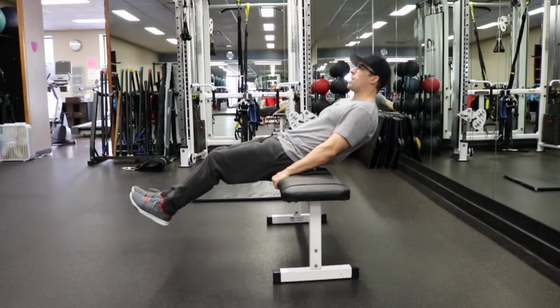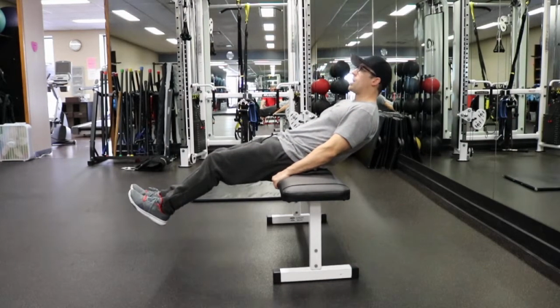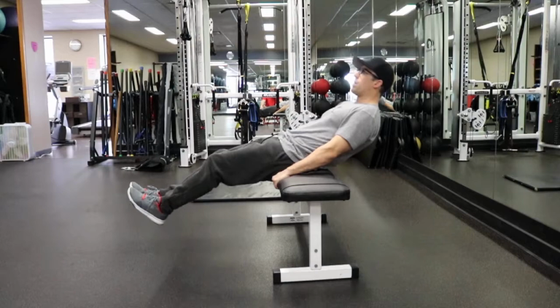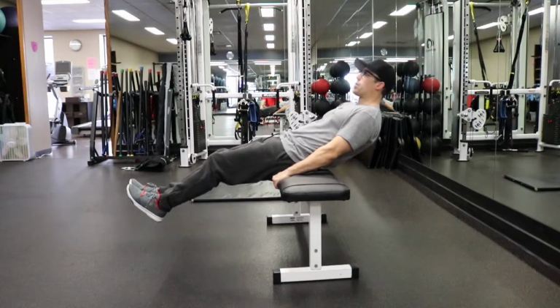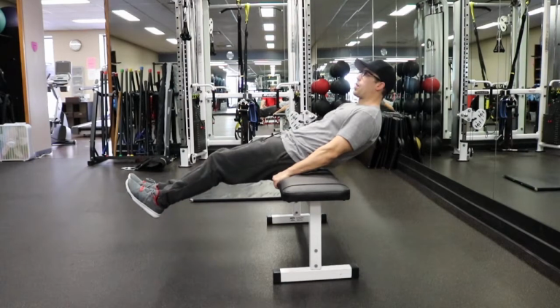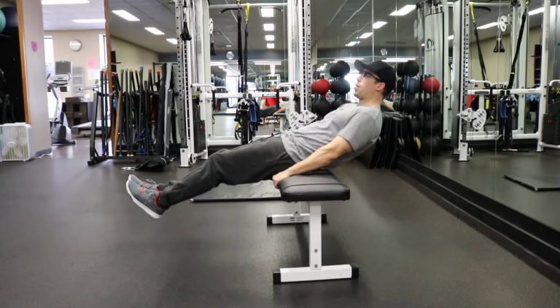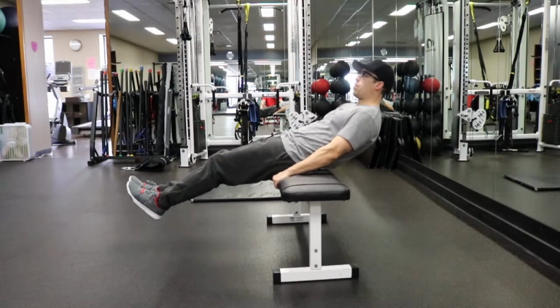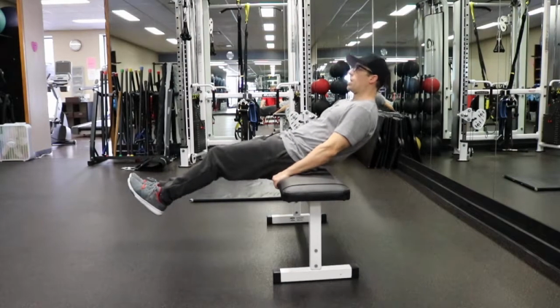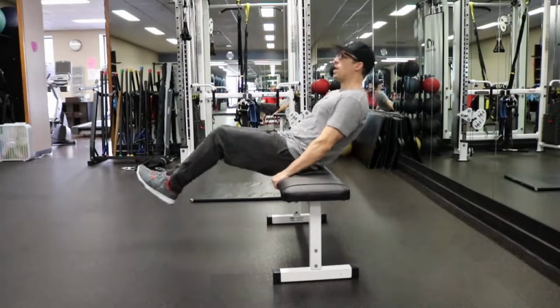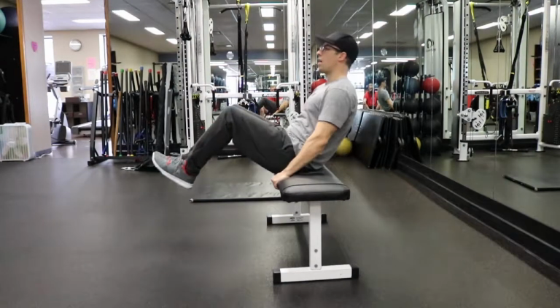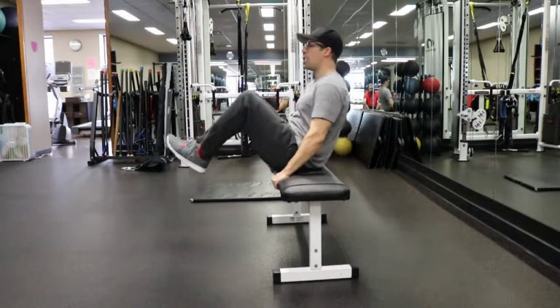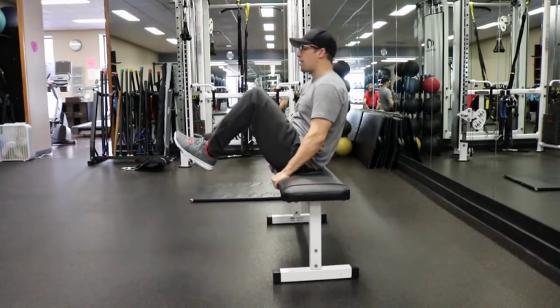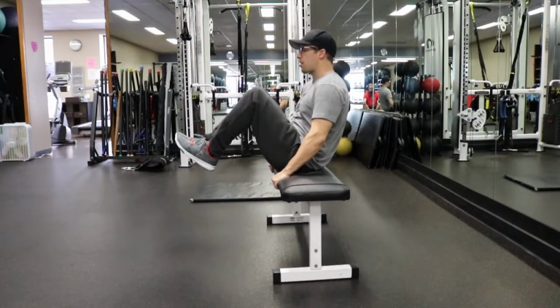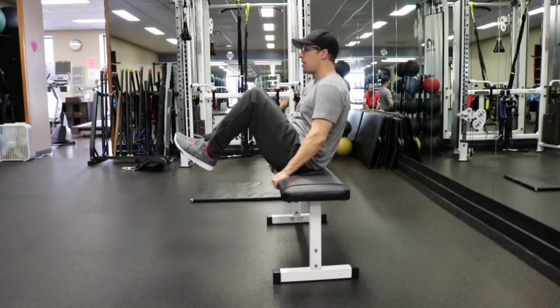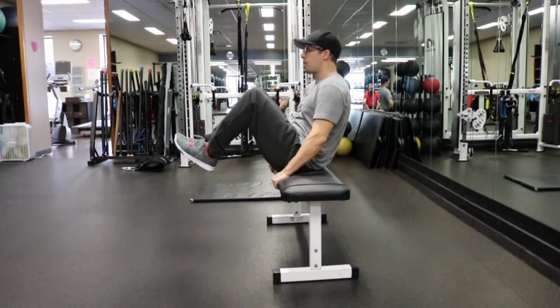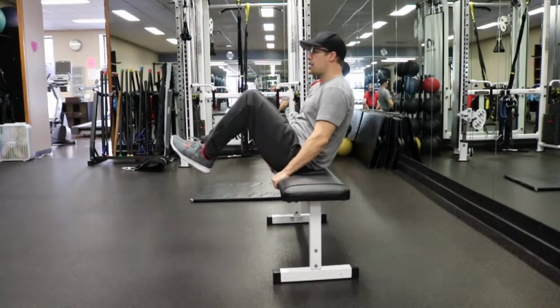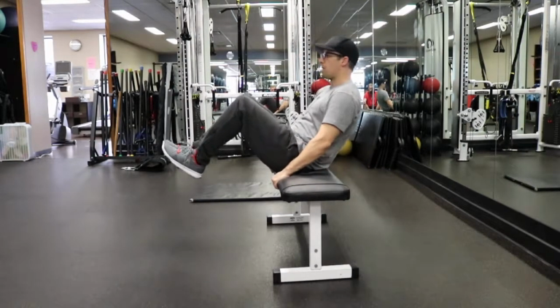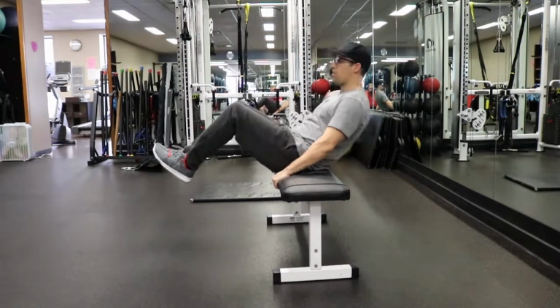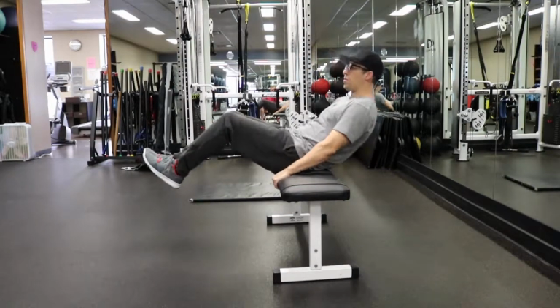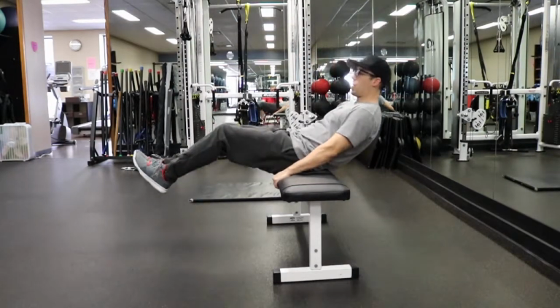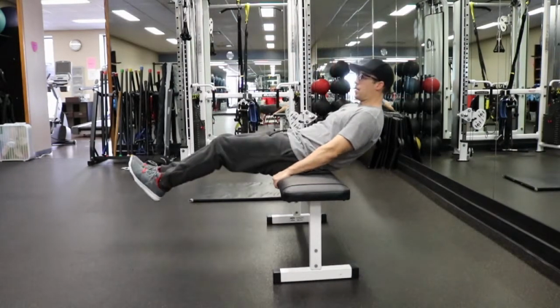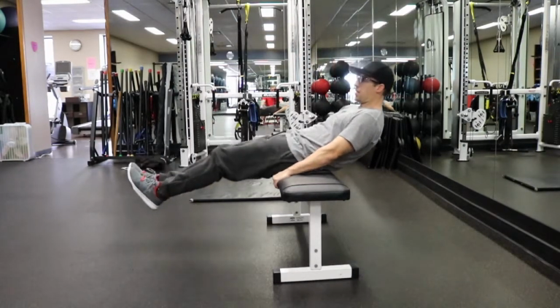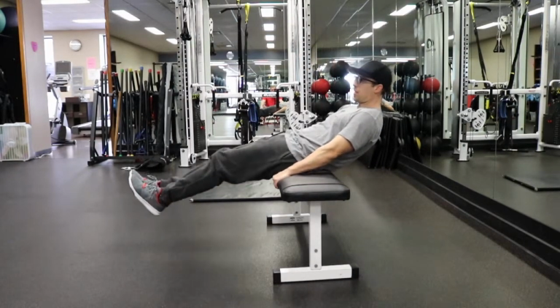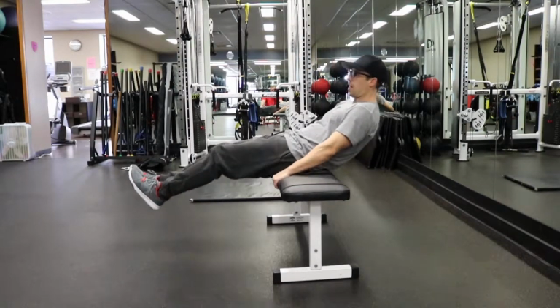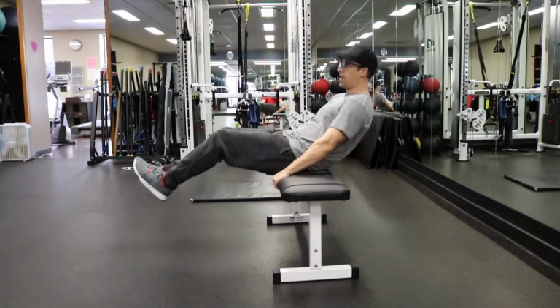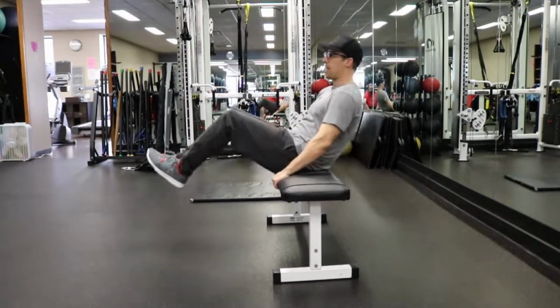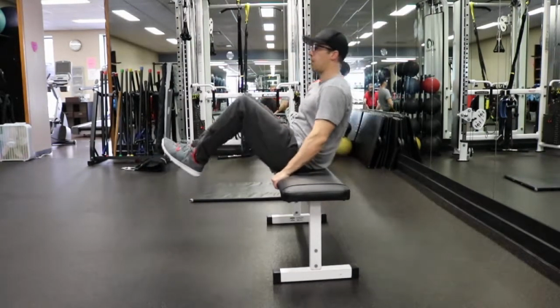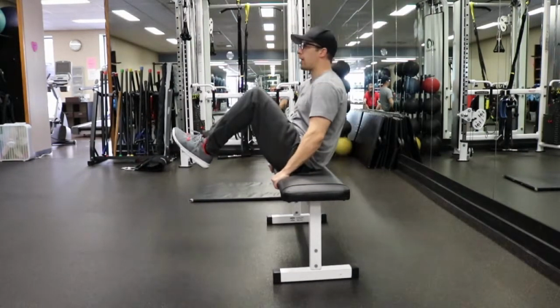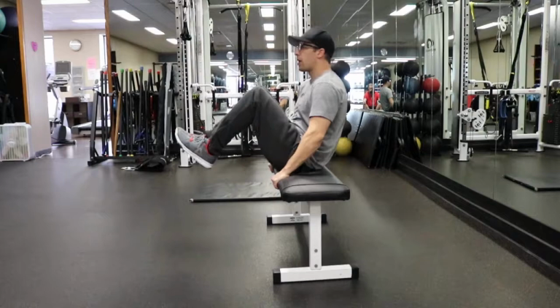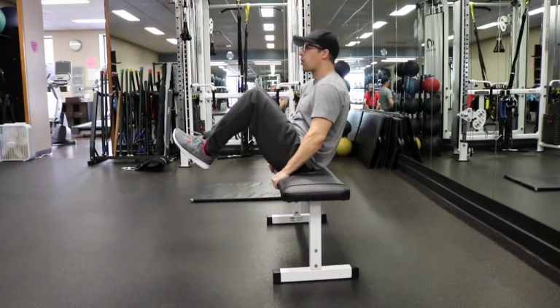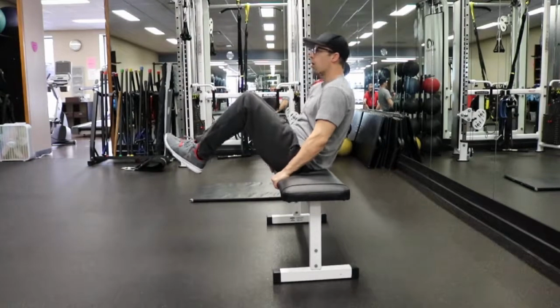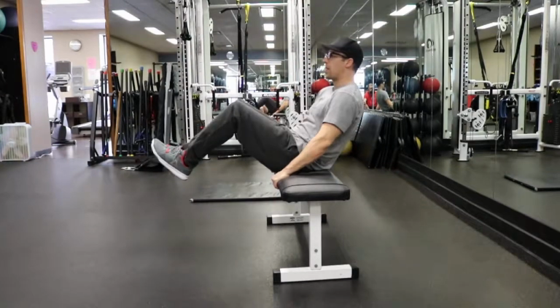You want to stretch out and then squeeze your knees in towards your chest, coming together like you're an accordion.